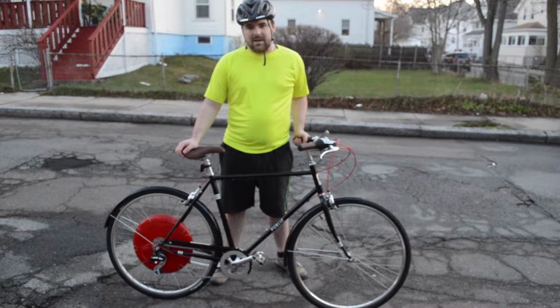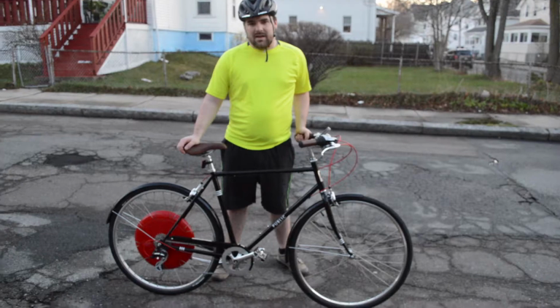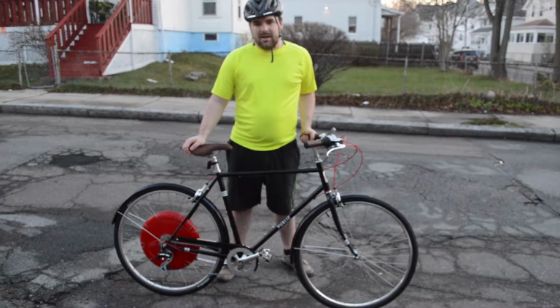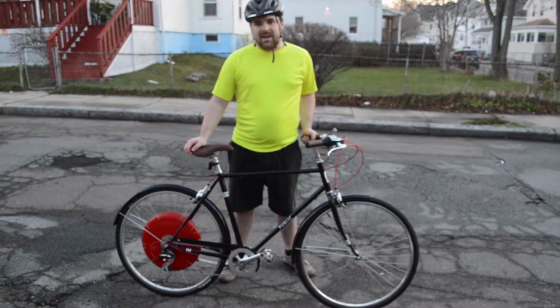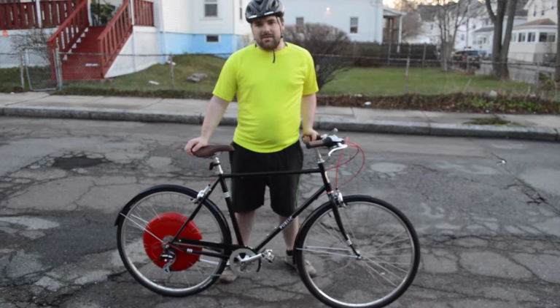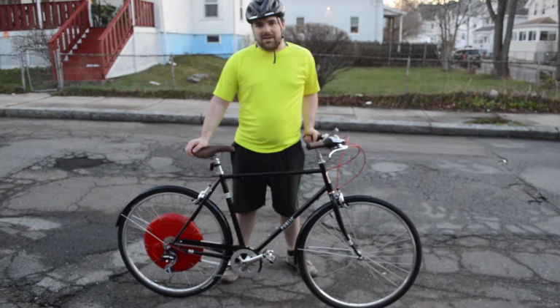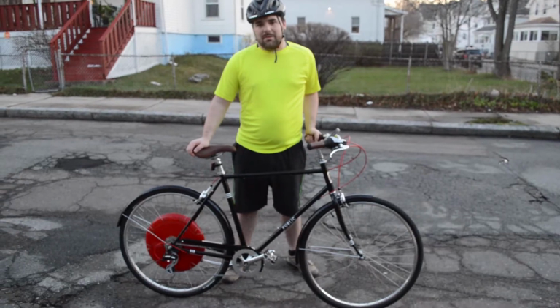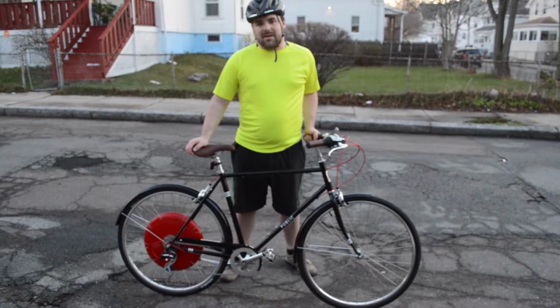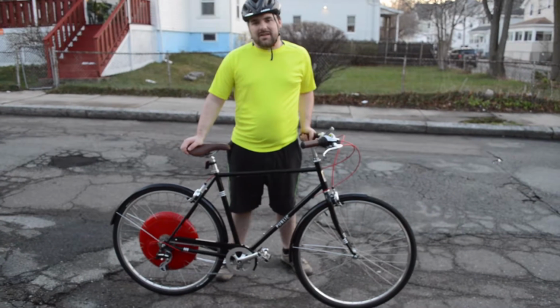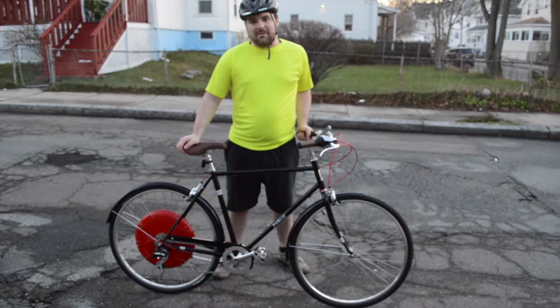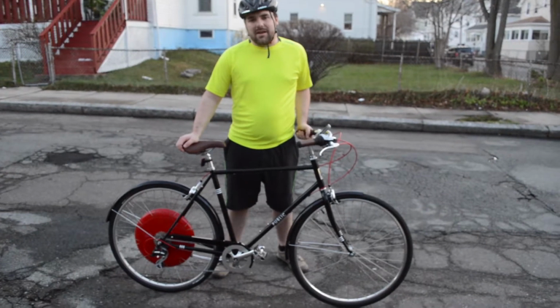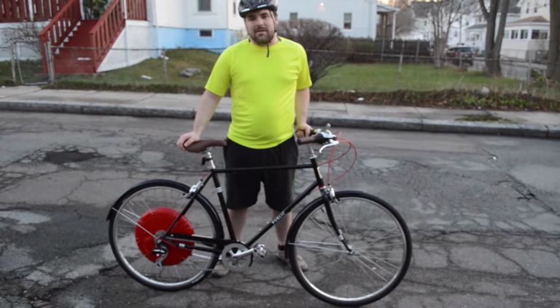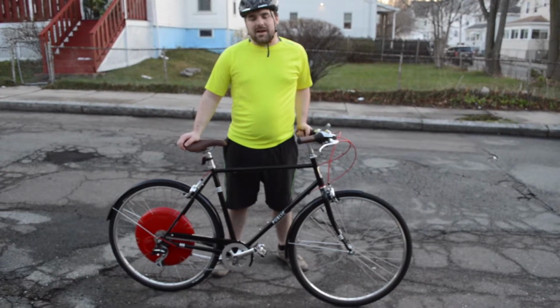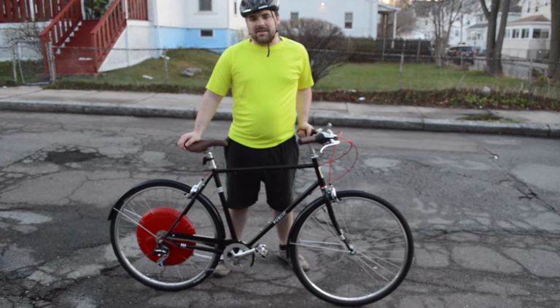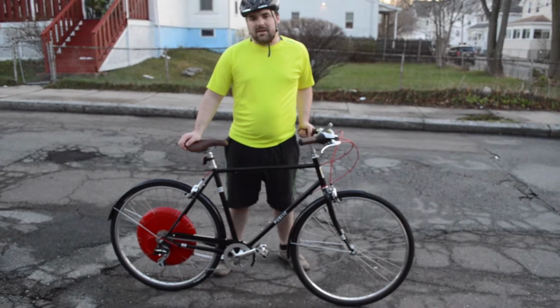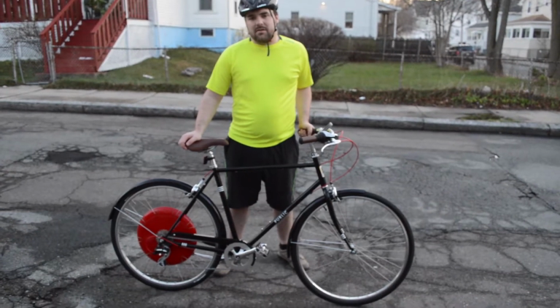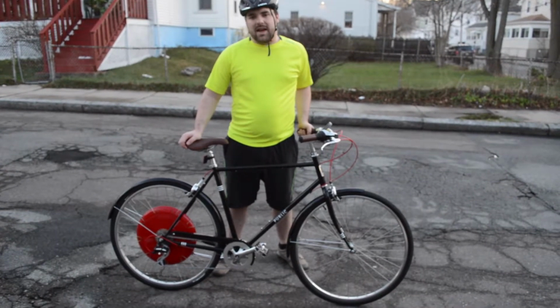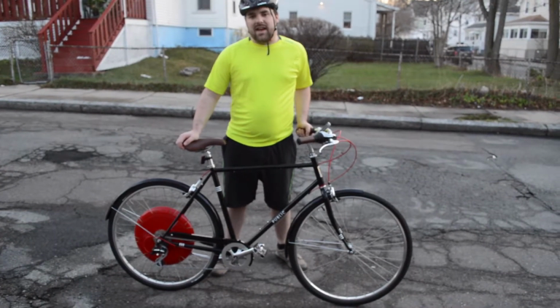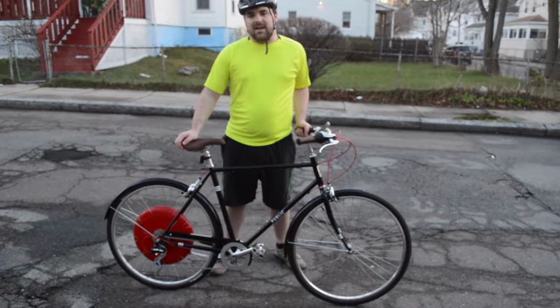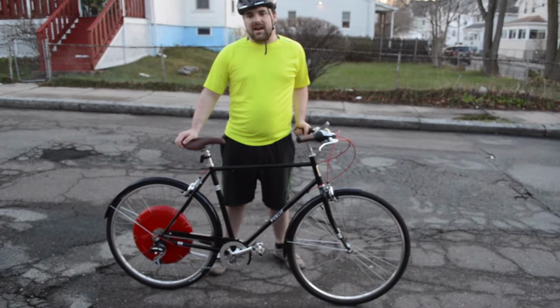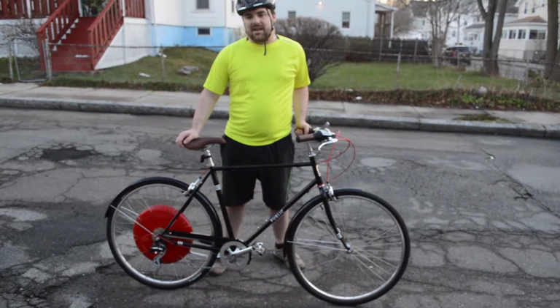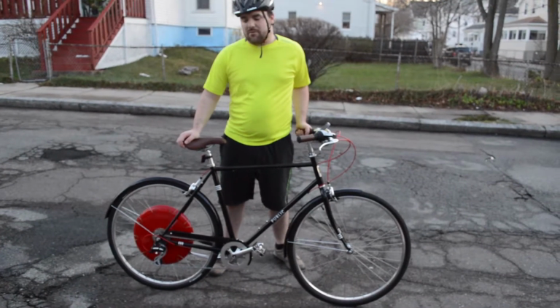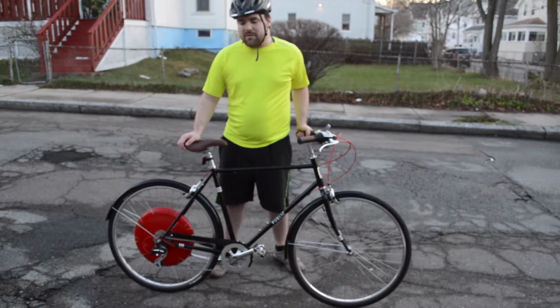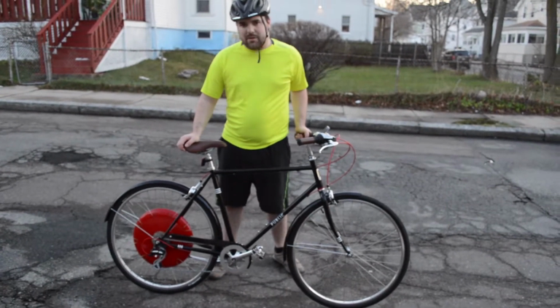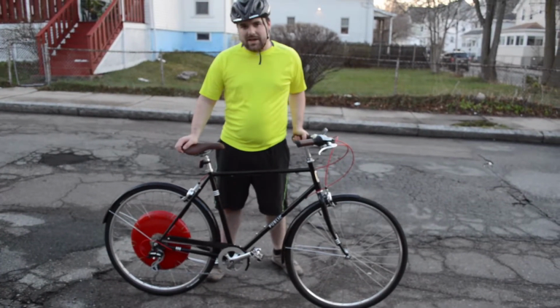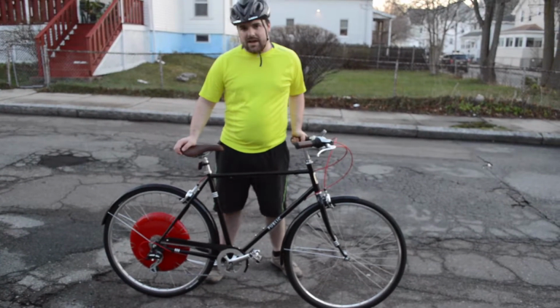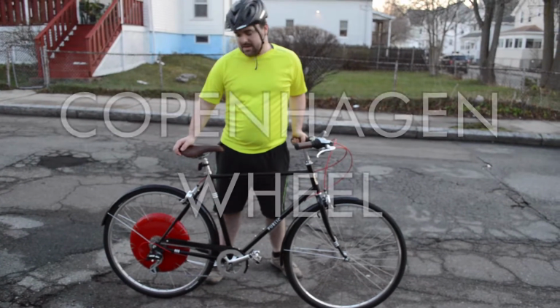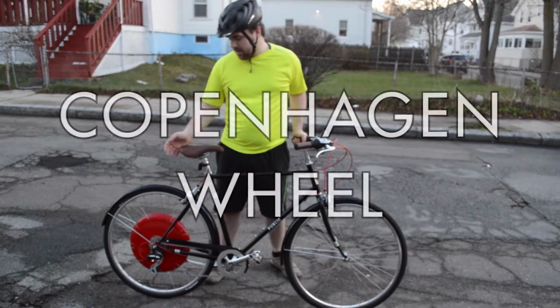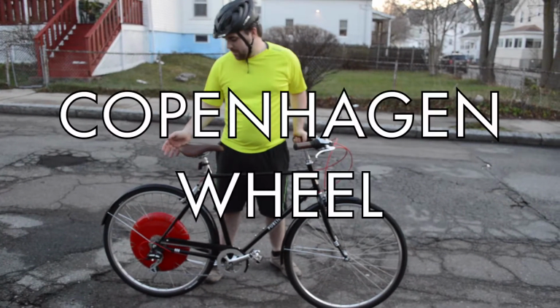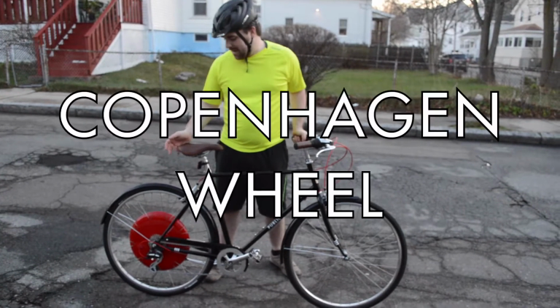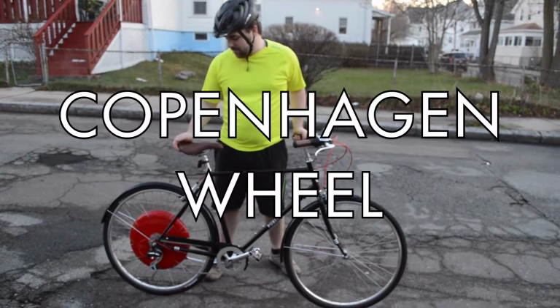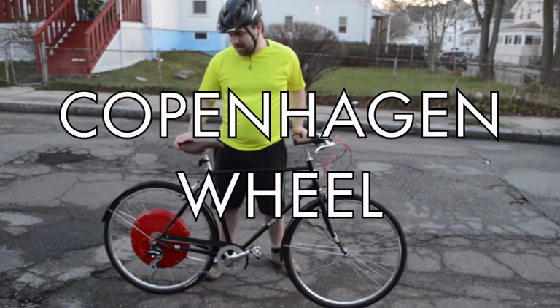Hey, I'm Dylan Martin, tech writer at Bostino, and I am reviewing the Copenhagen Wheel.